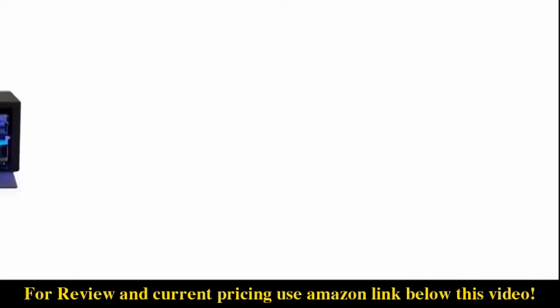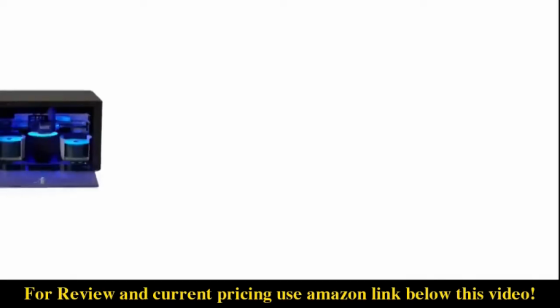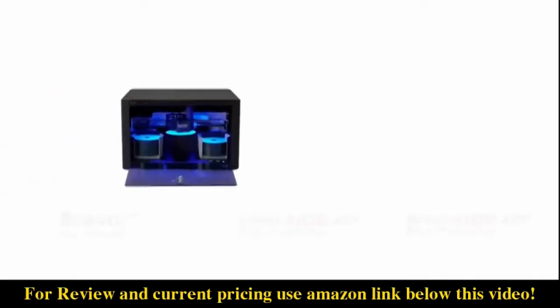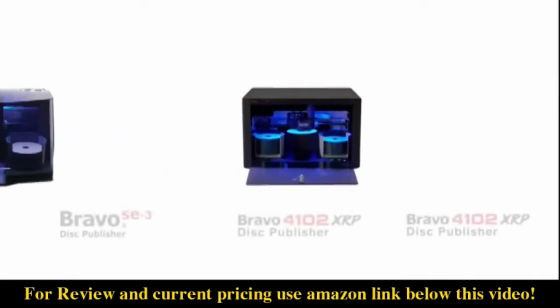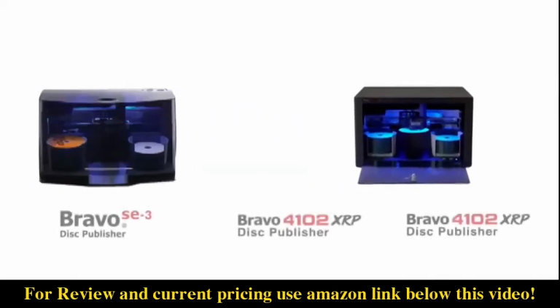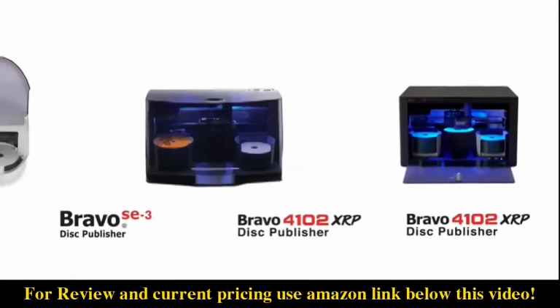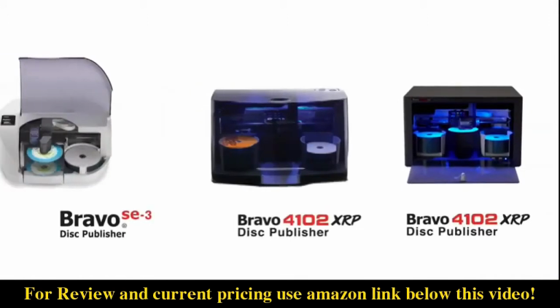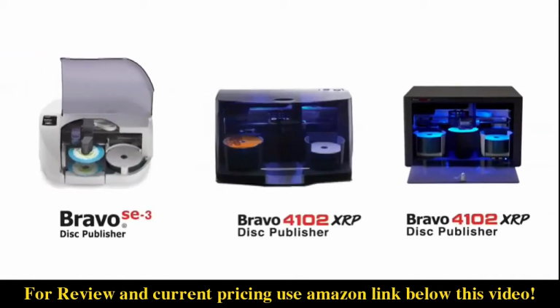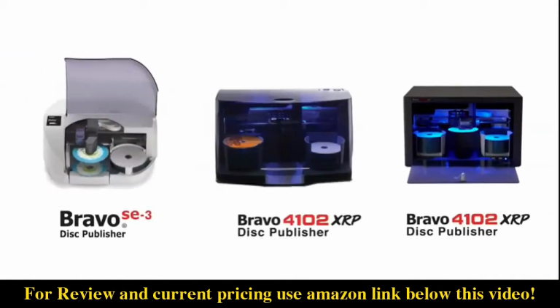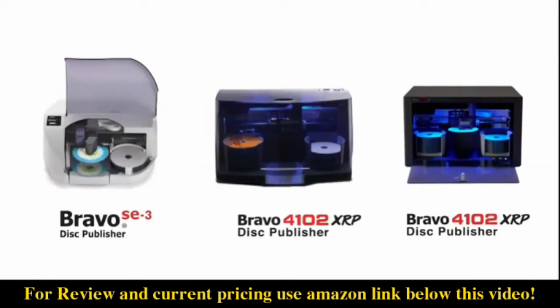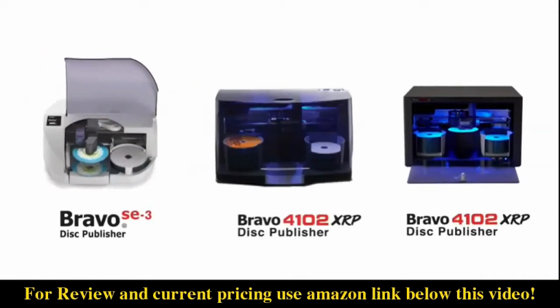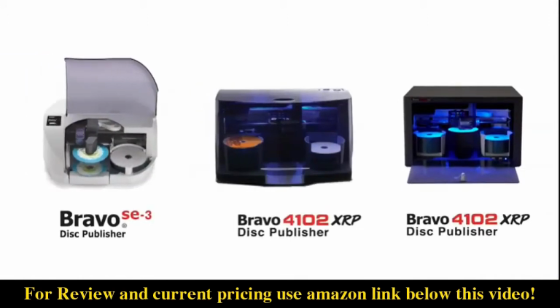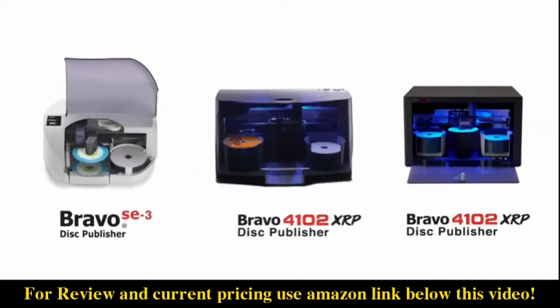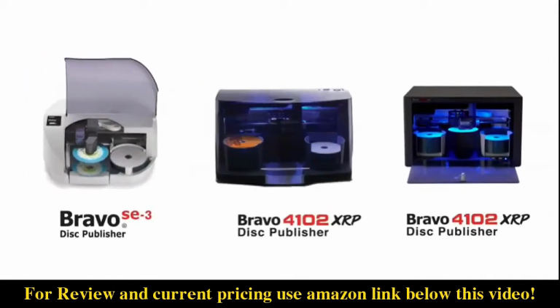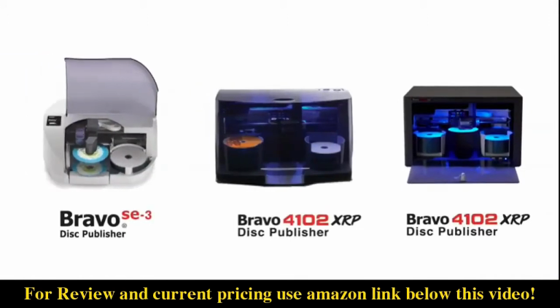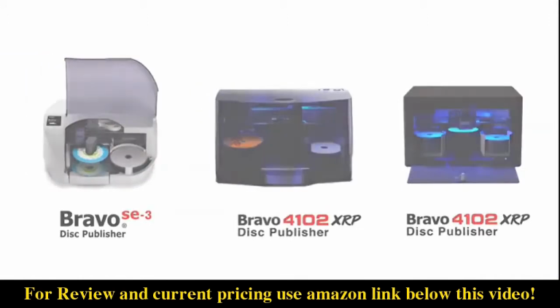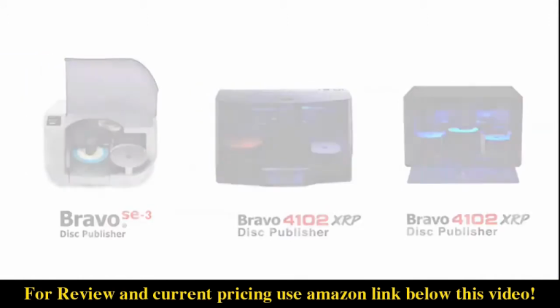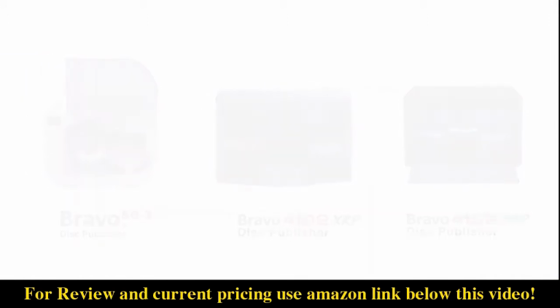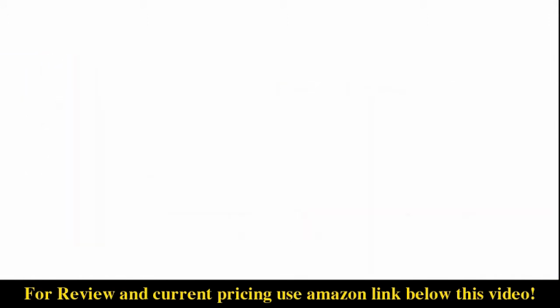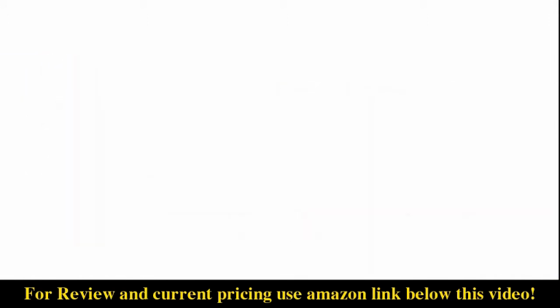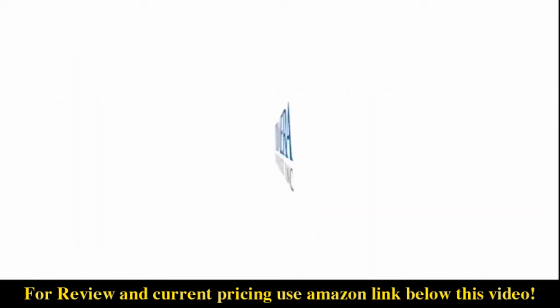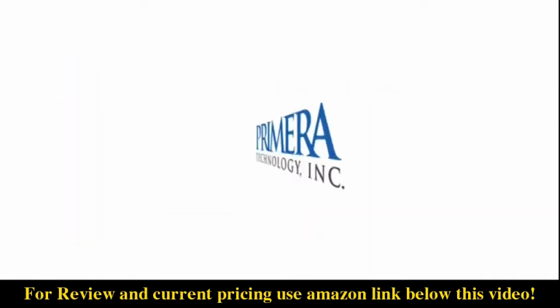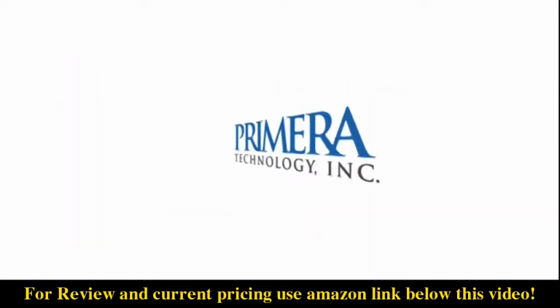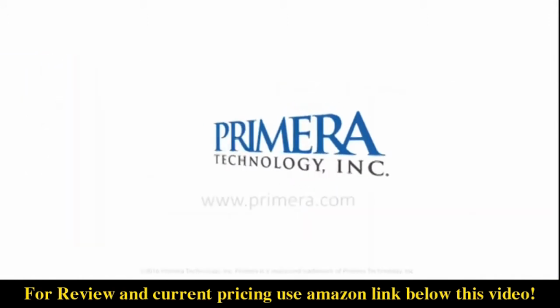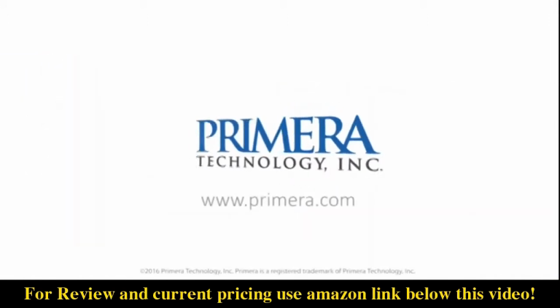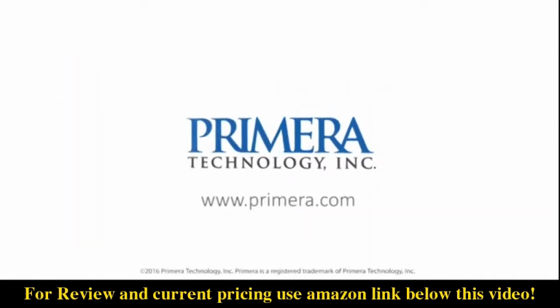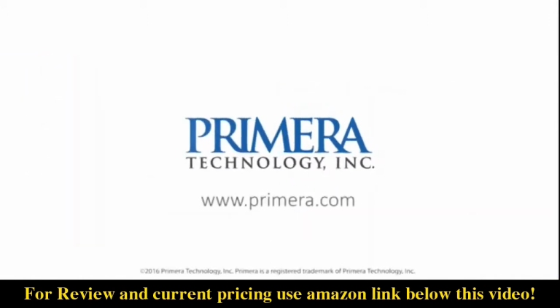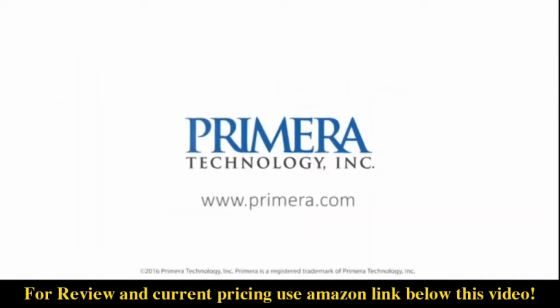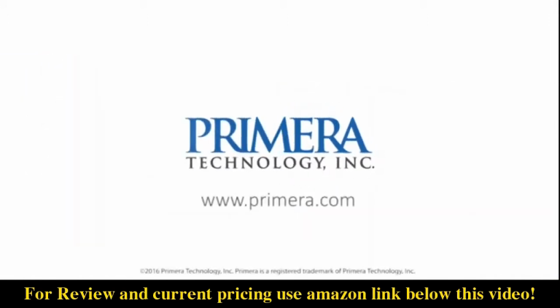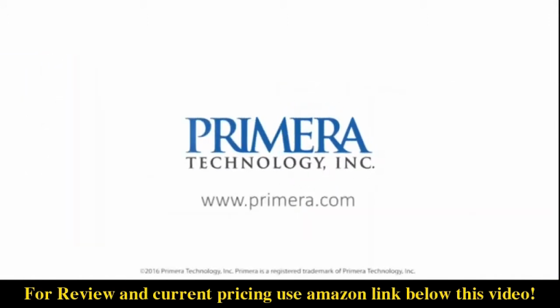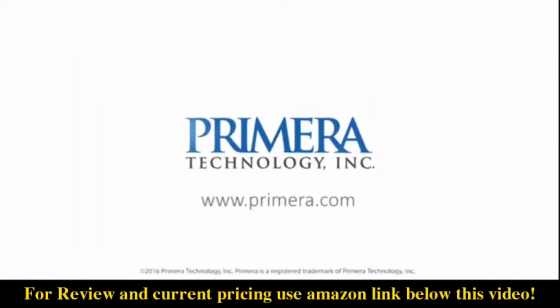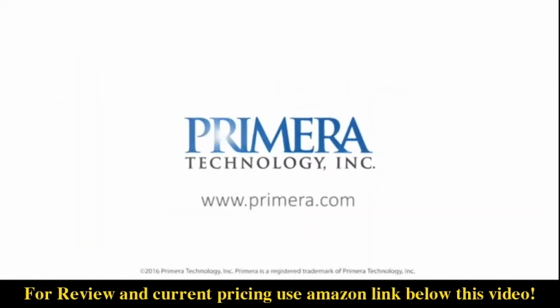Print only and Blu-ray models are also available. Visit Primera.com to learn more.